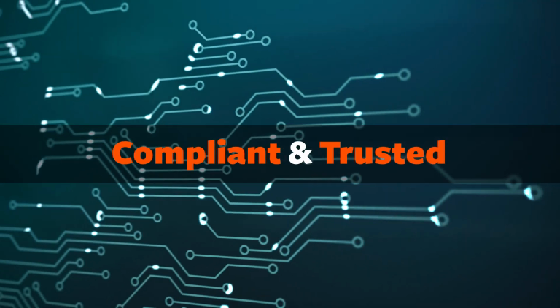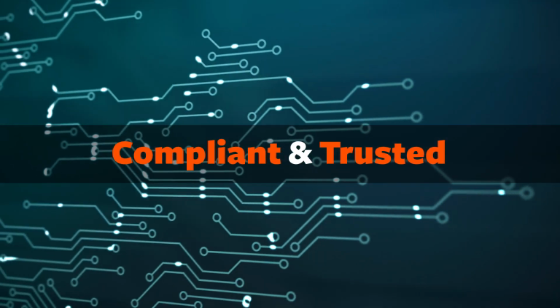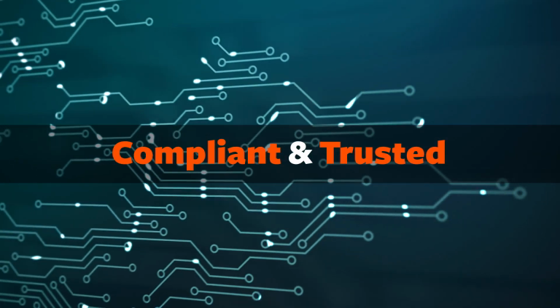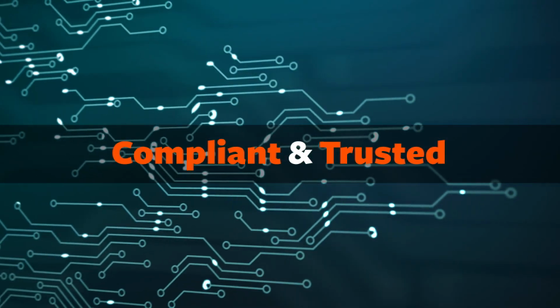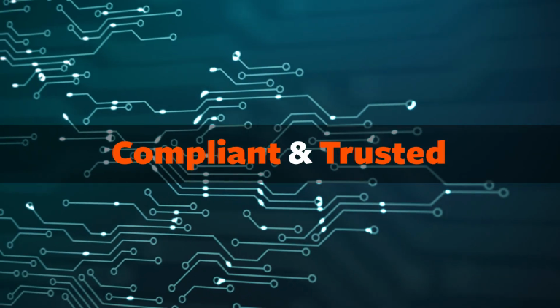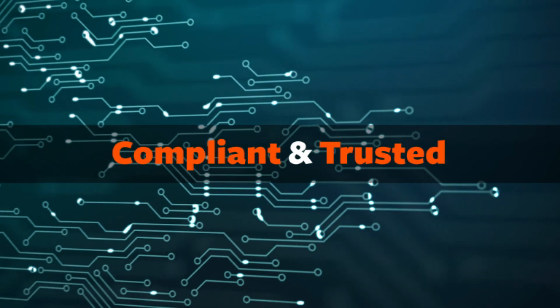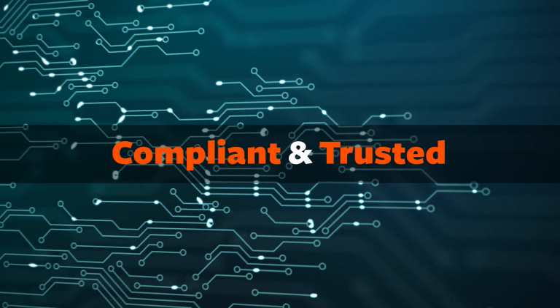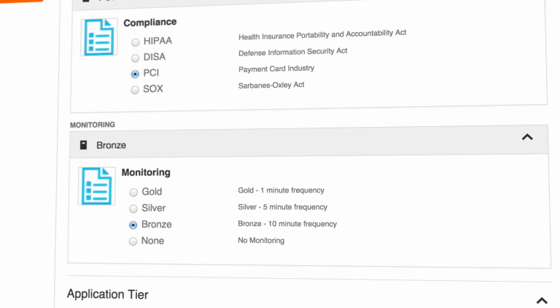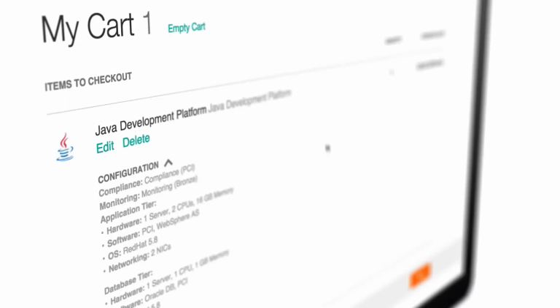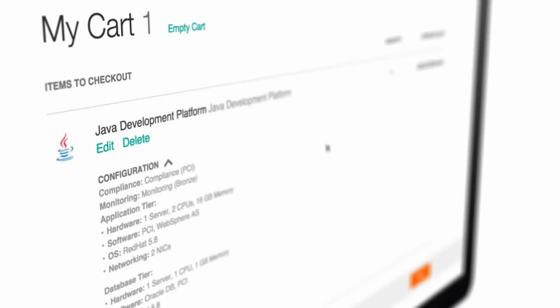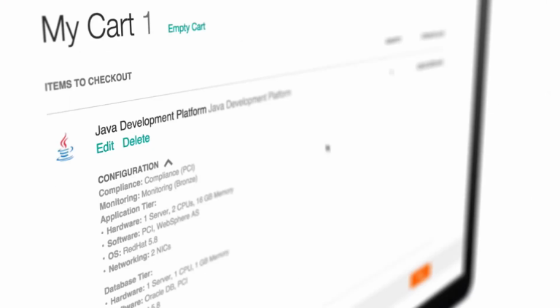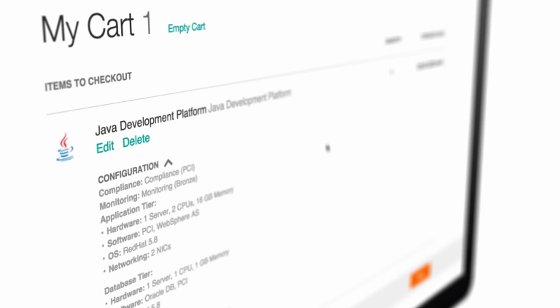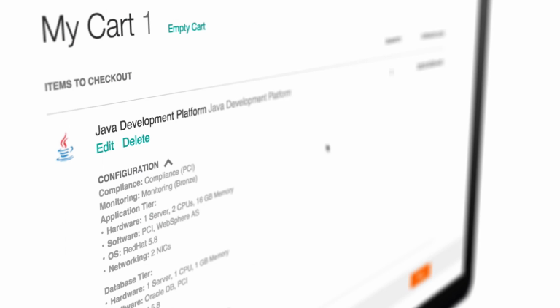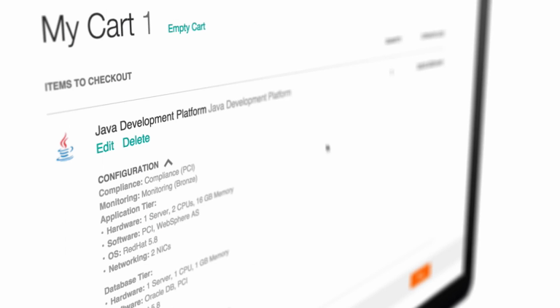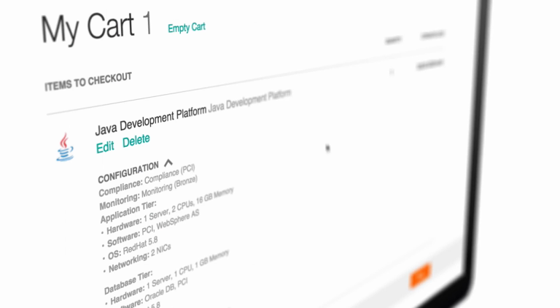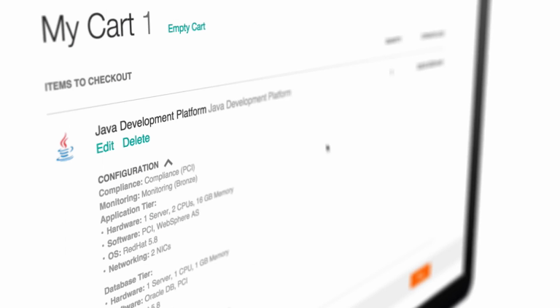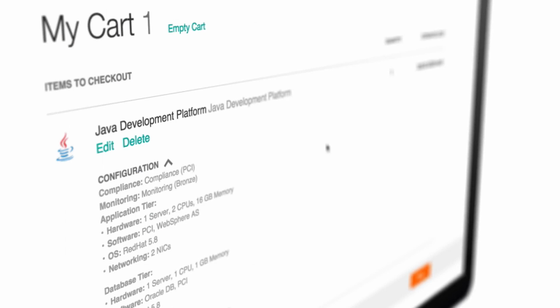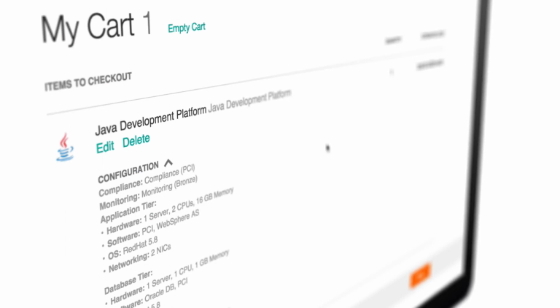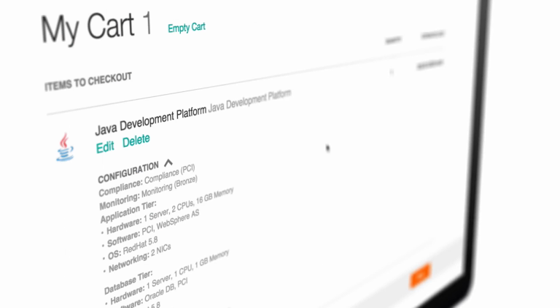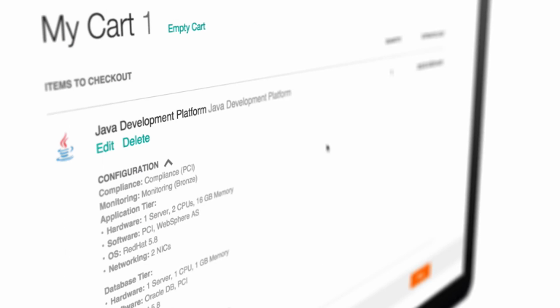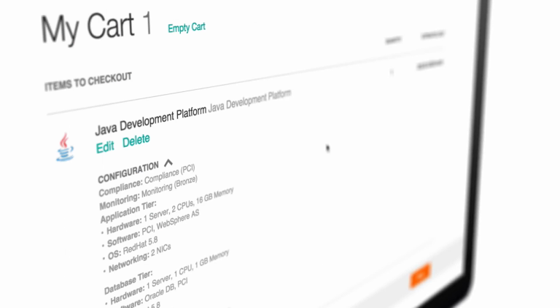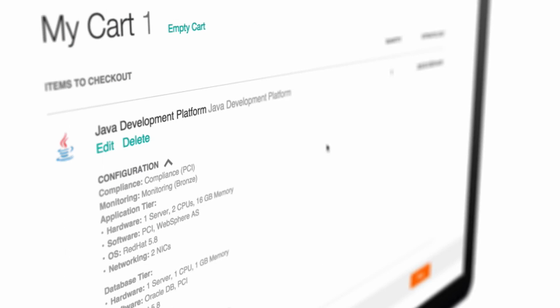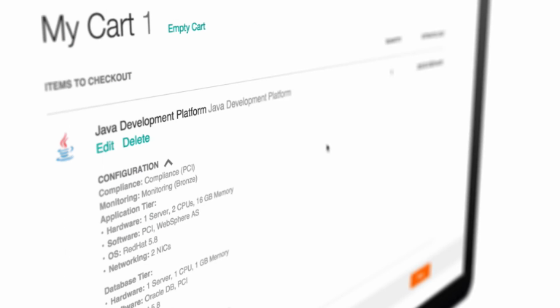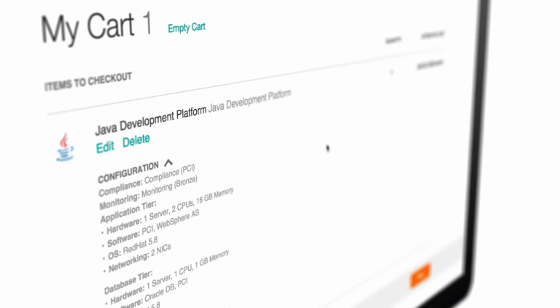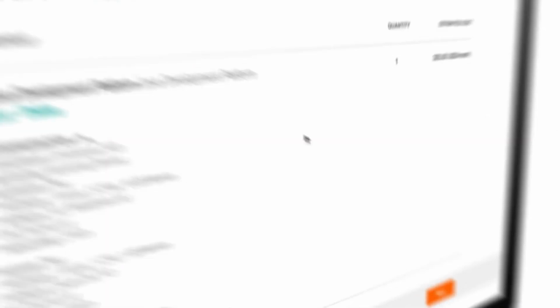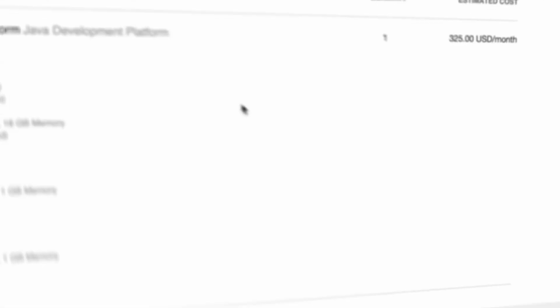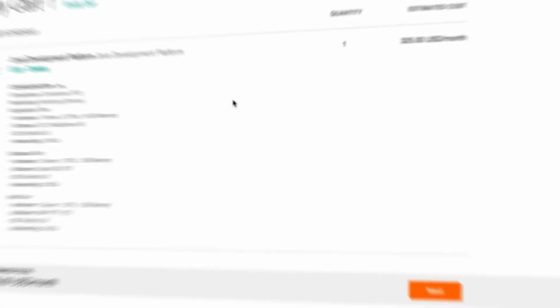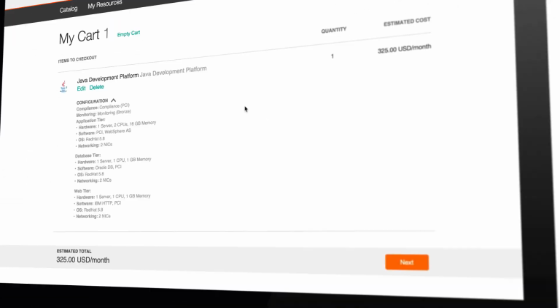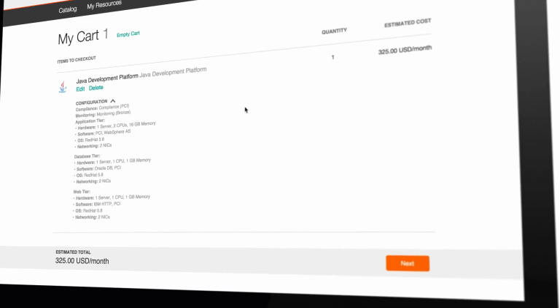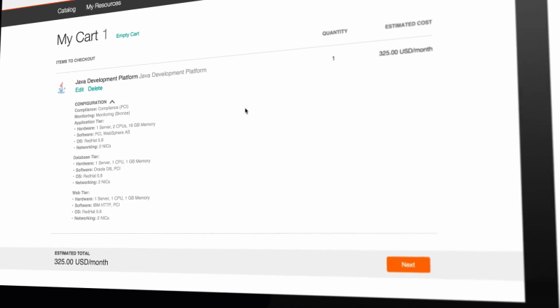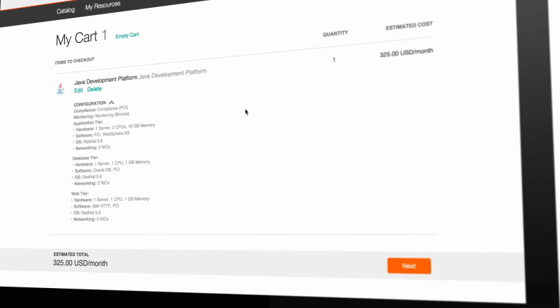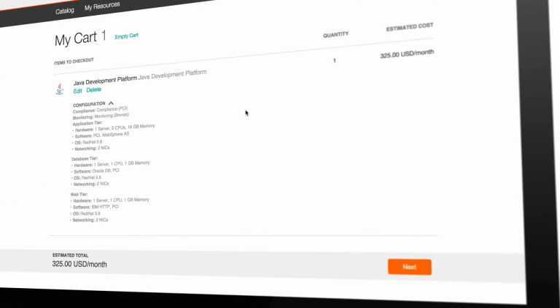In less than a minute, Dana has requested a full development platform without needing to contact IT.